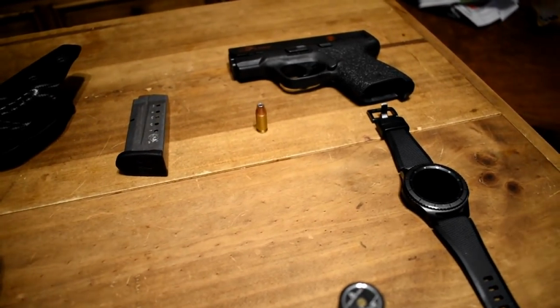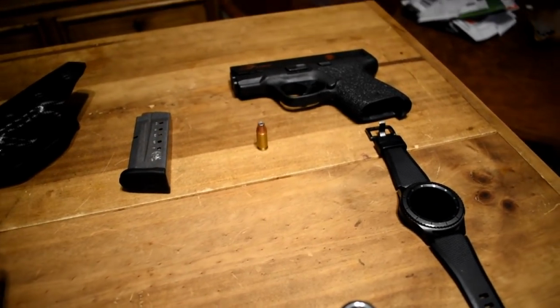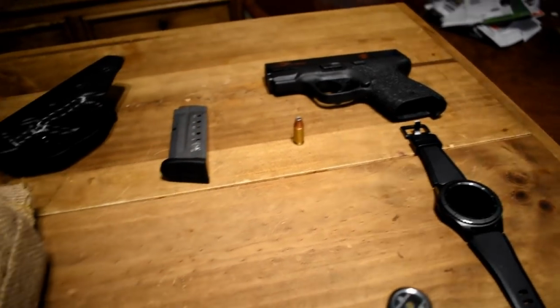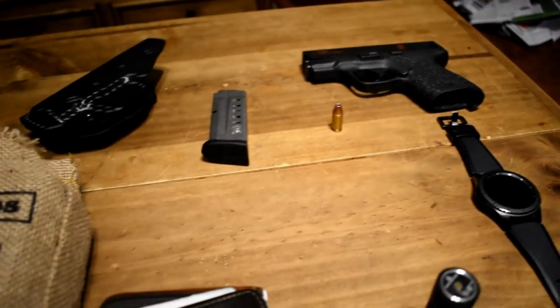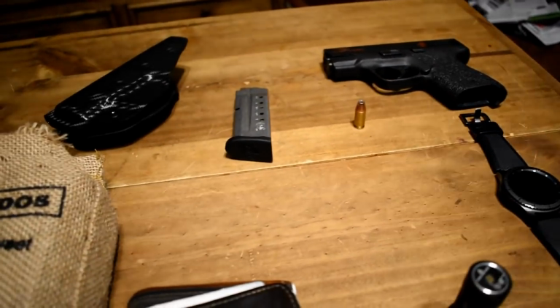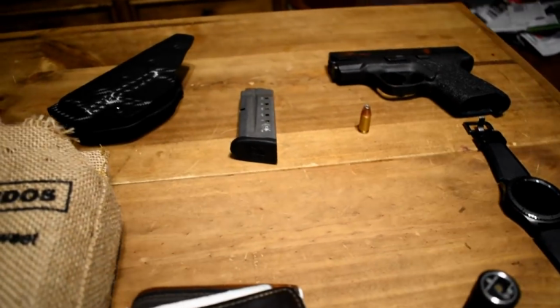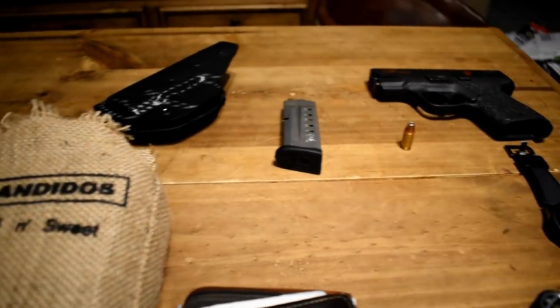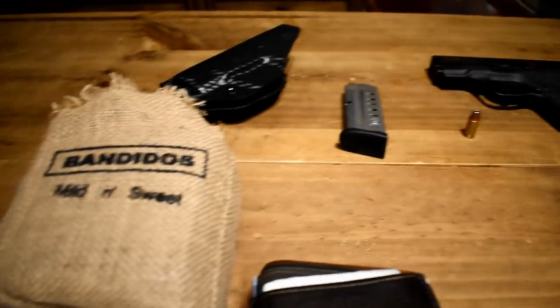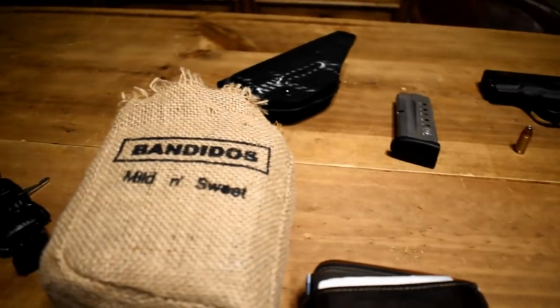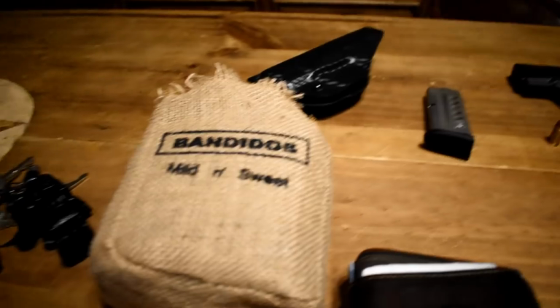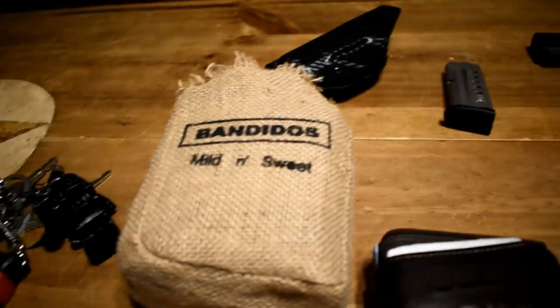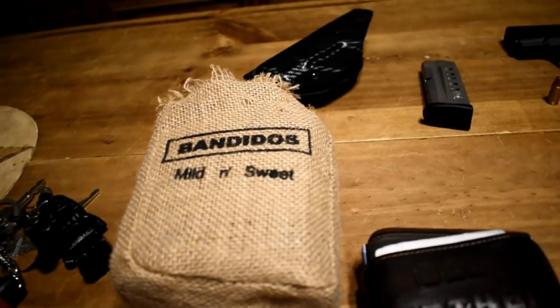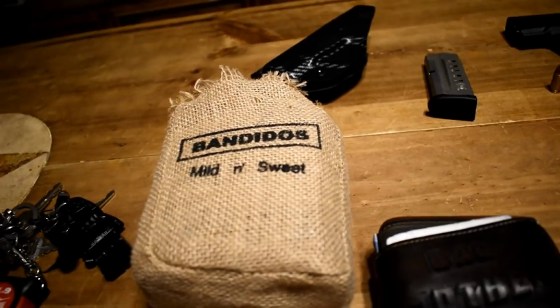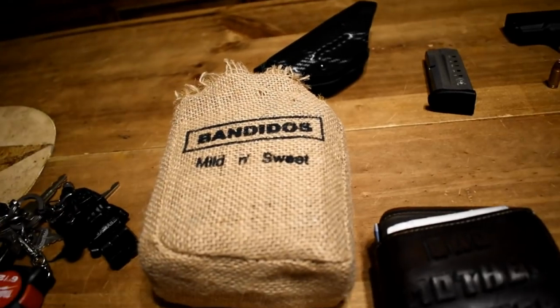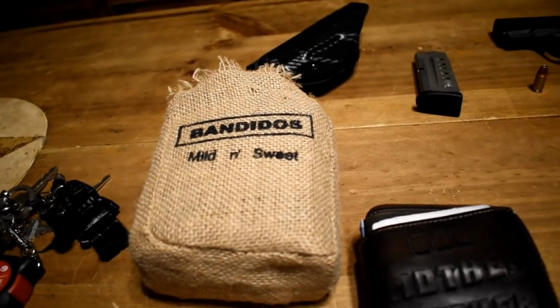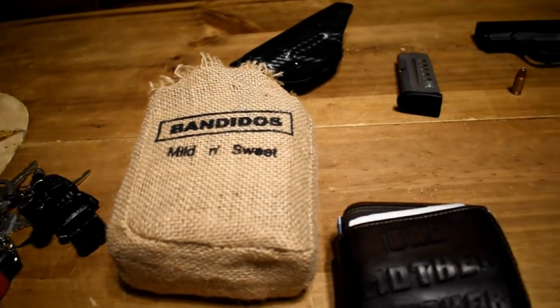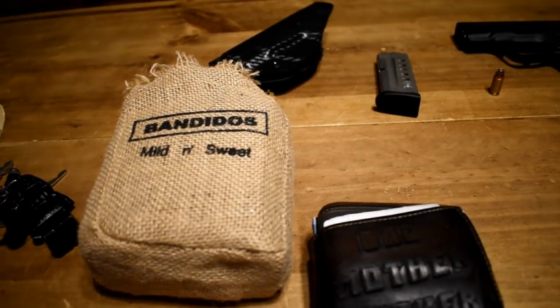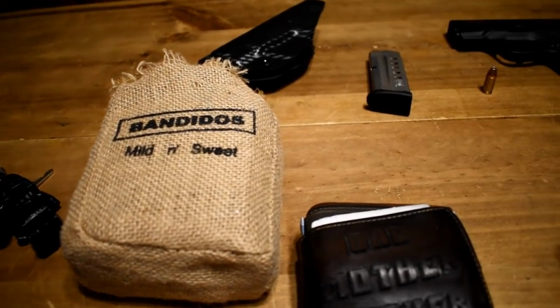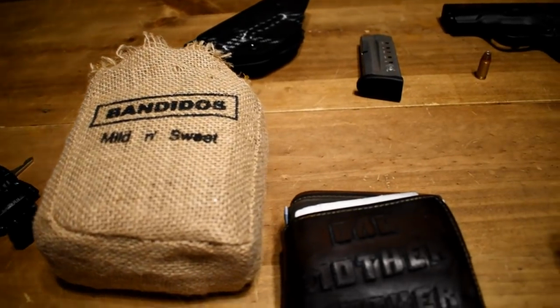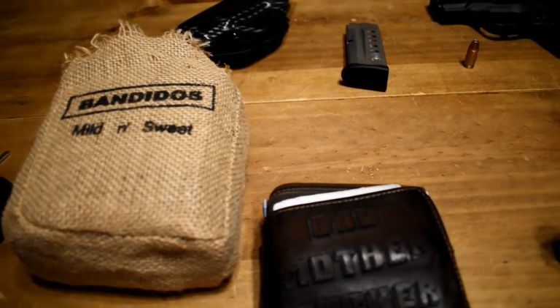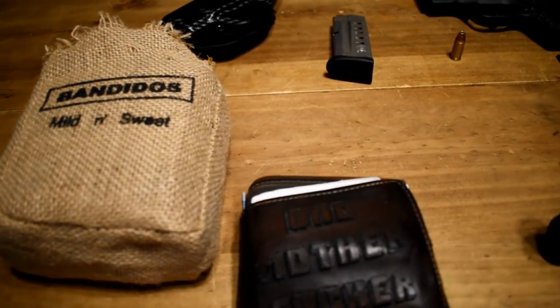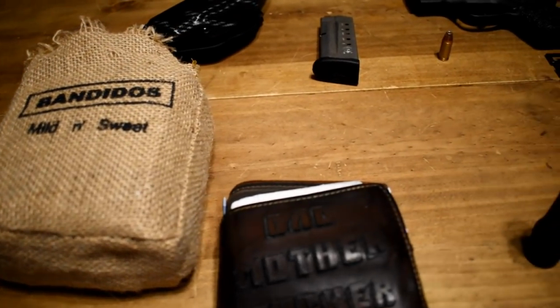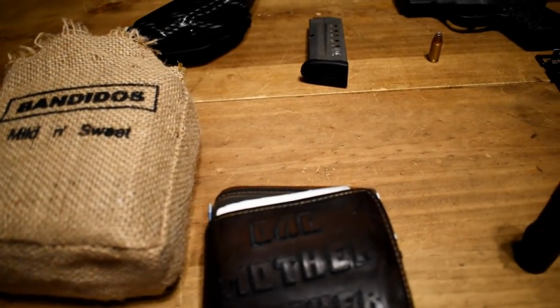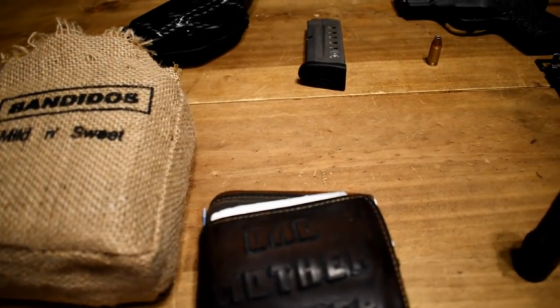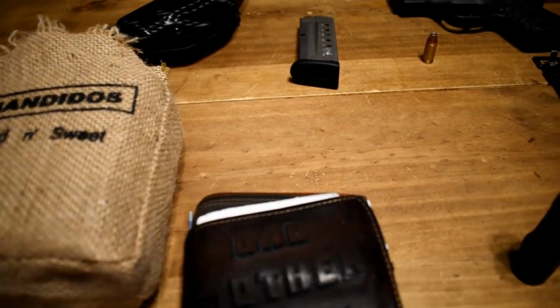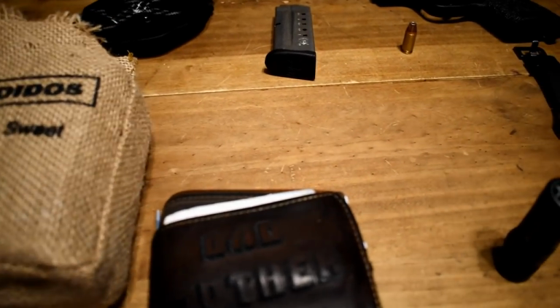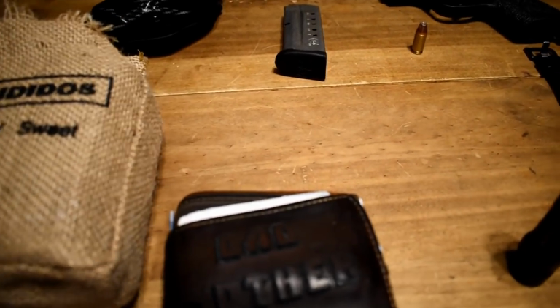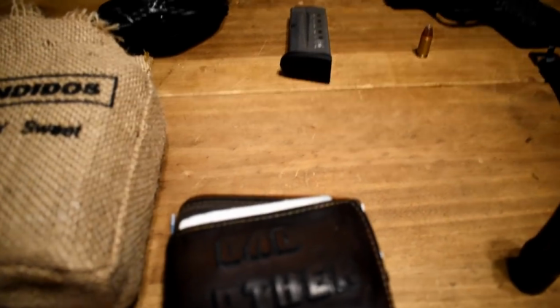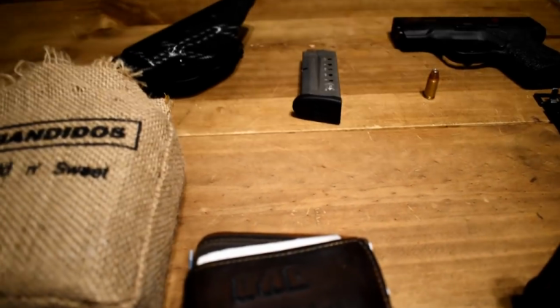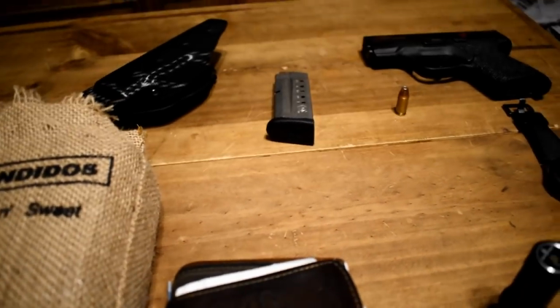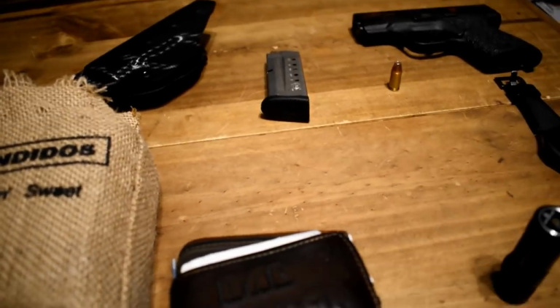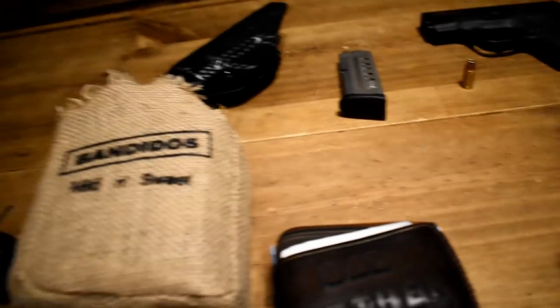Anyway guys, that's it — that's what I carry every single day. If you want any reviews on any of these products, just leave it in the comments. Thank you guys, take it easy.